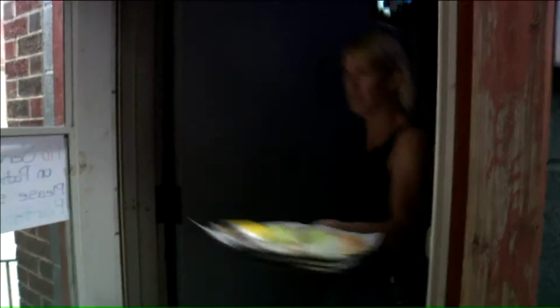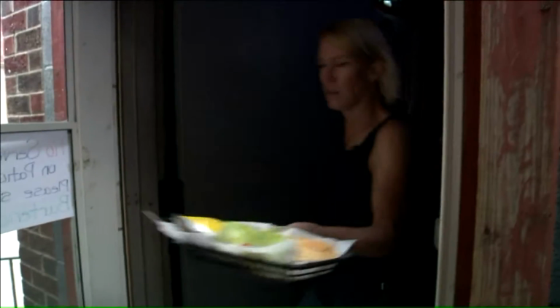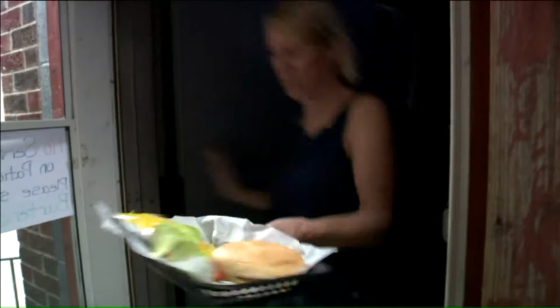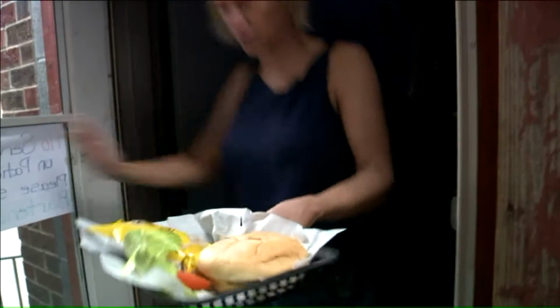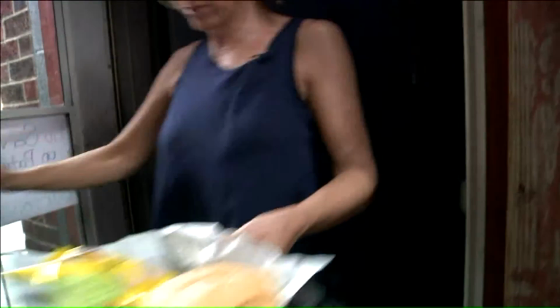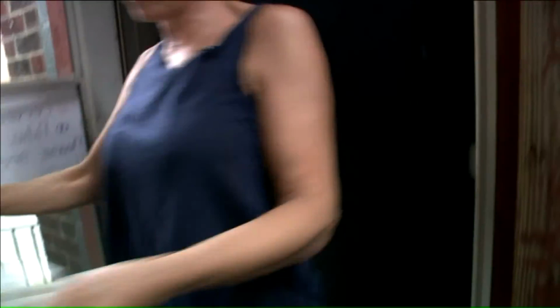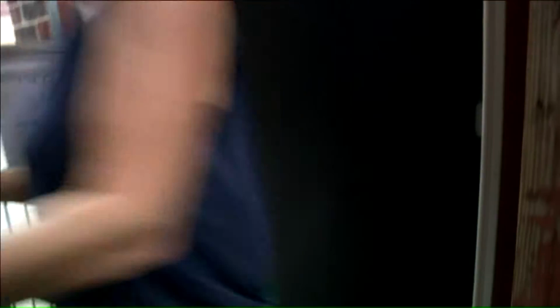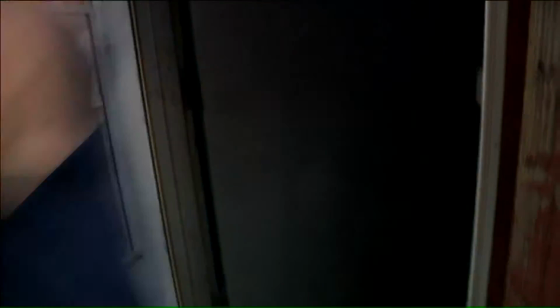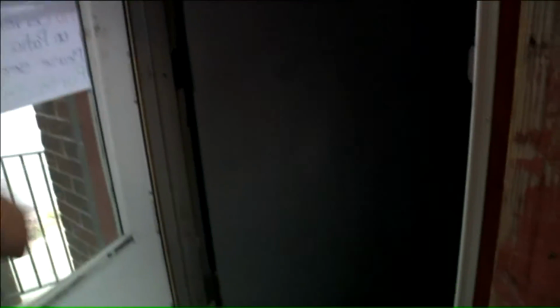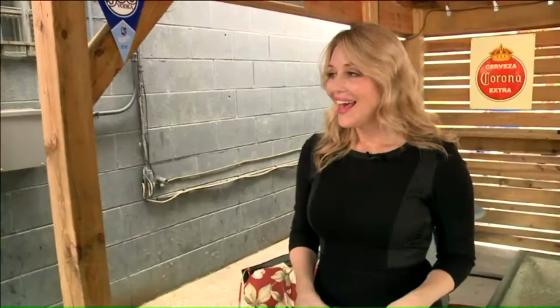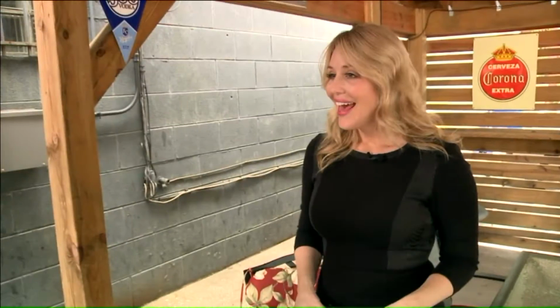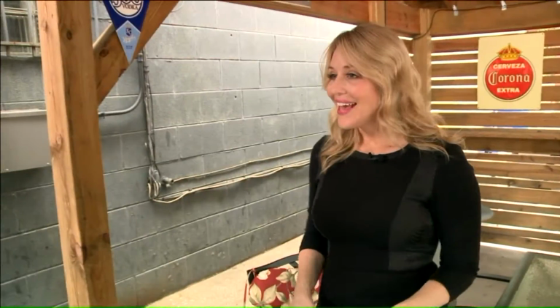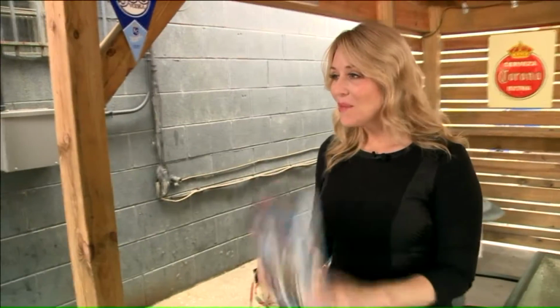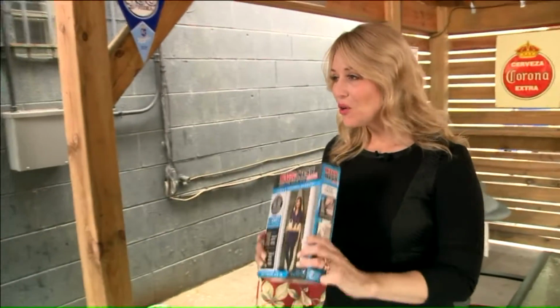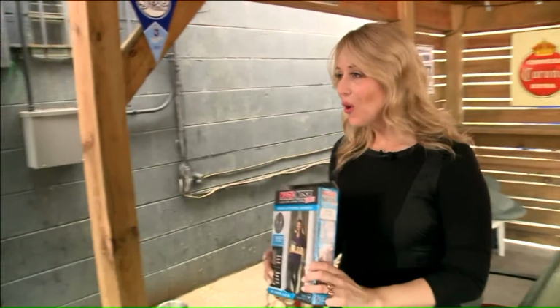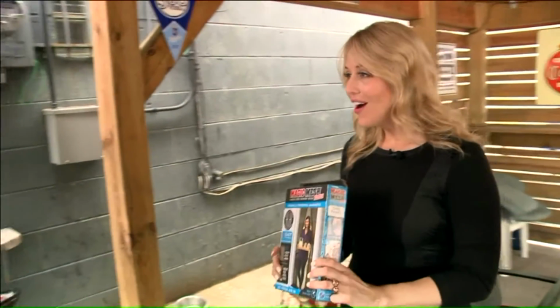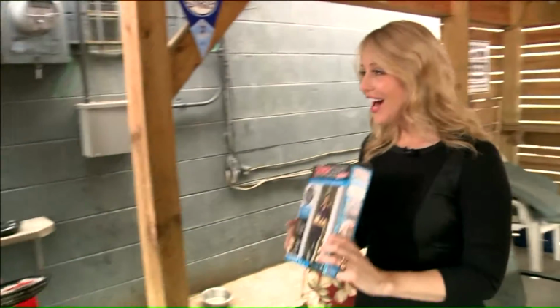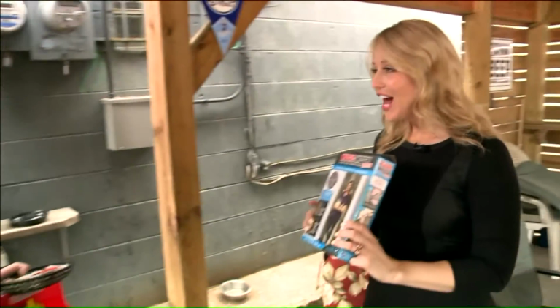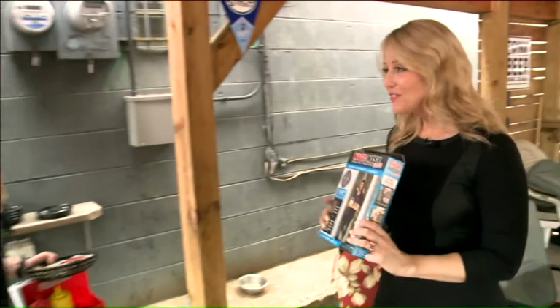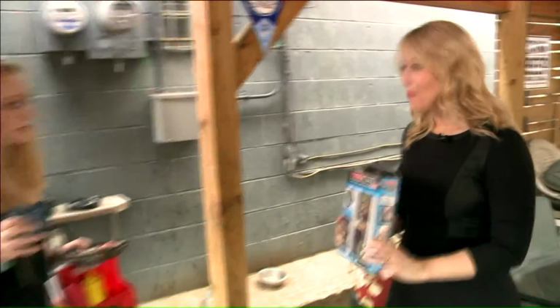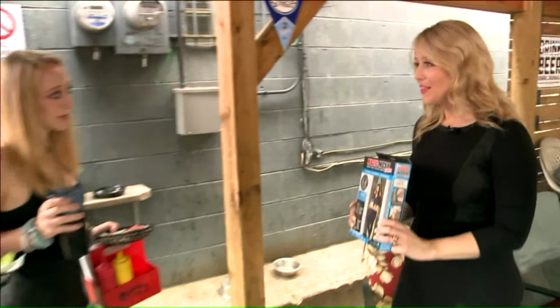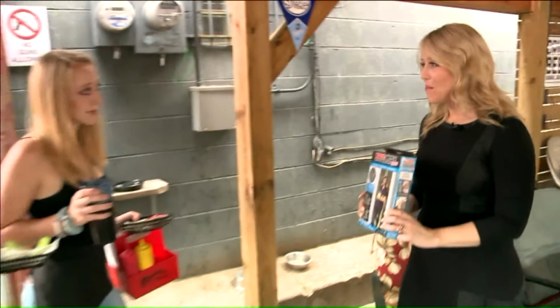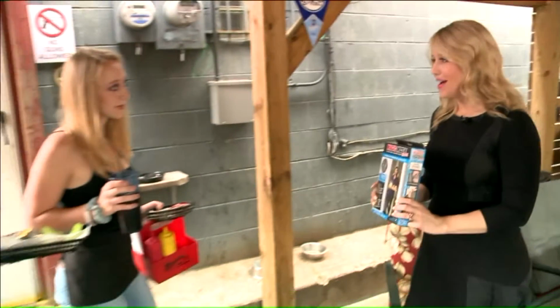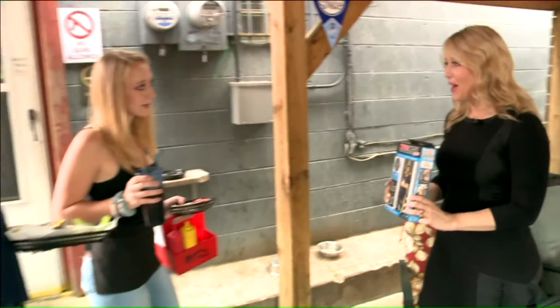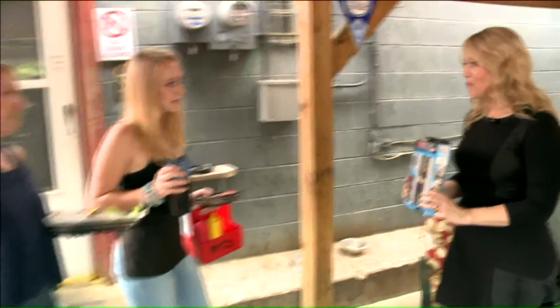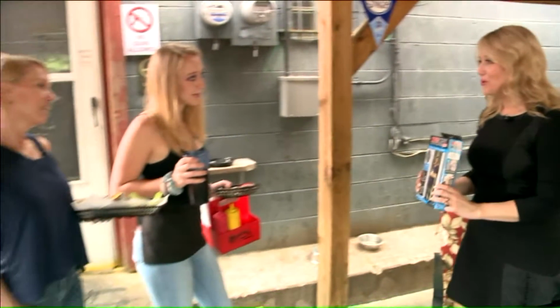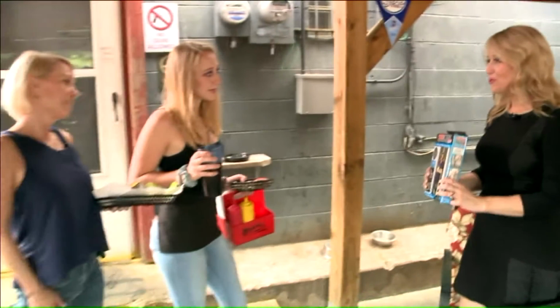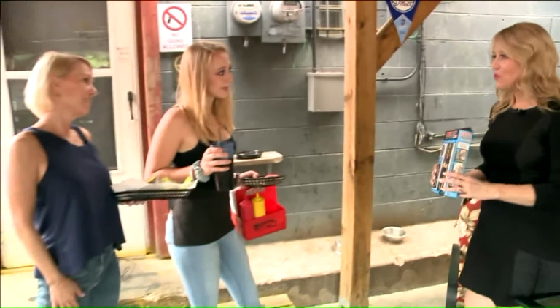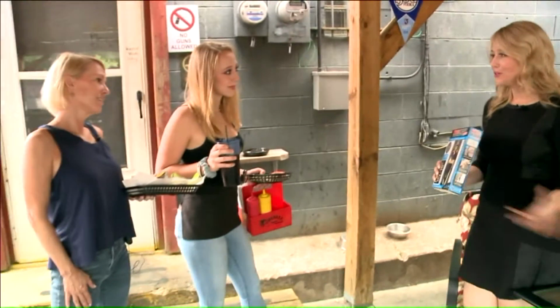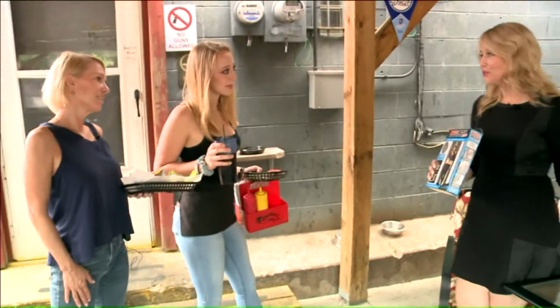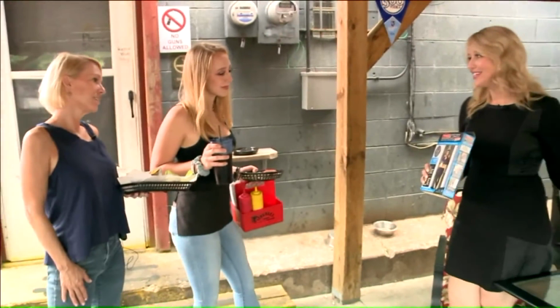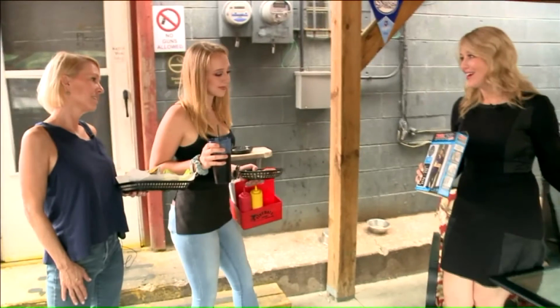That door is so difficult. Hey, Kim and Cora, I have something that might help. Why don't you sit down?